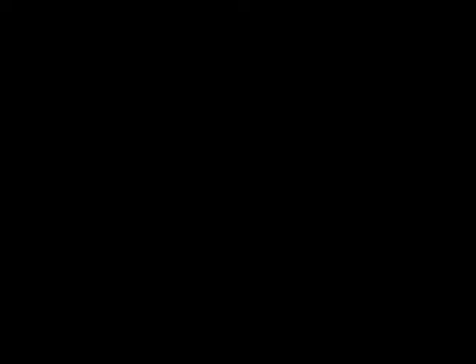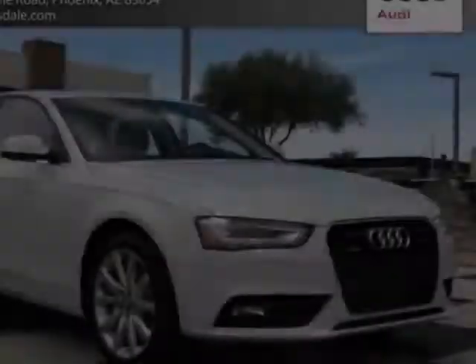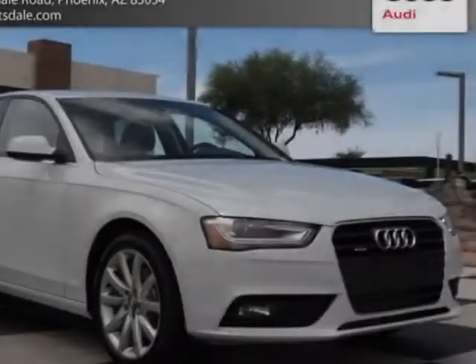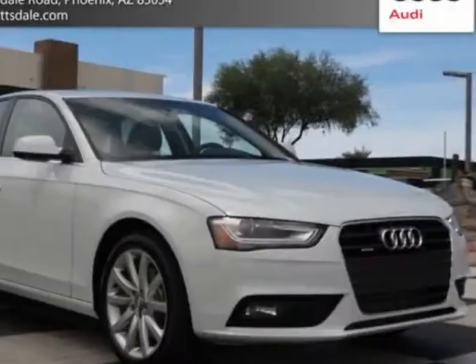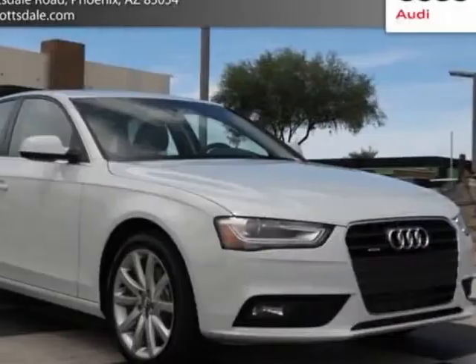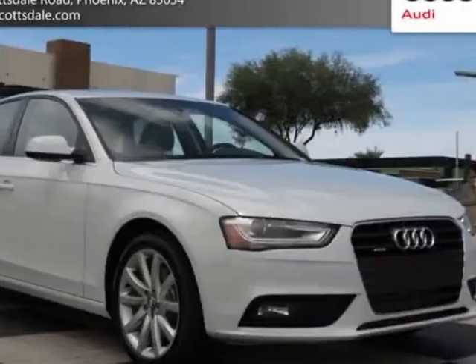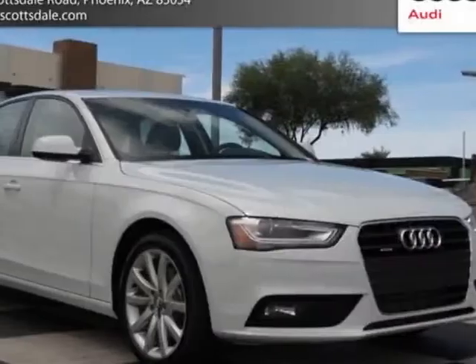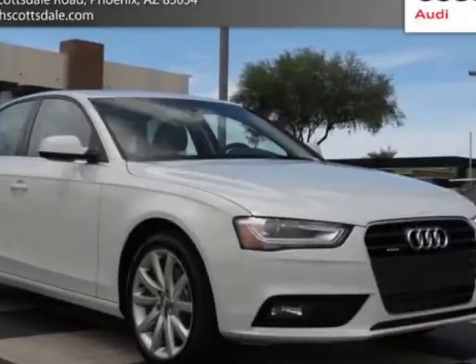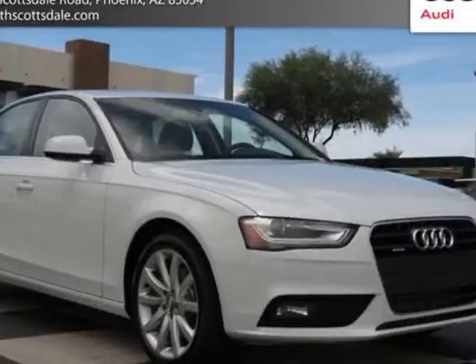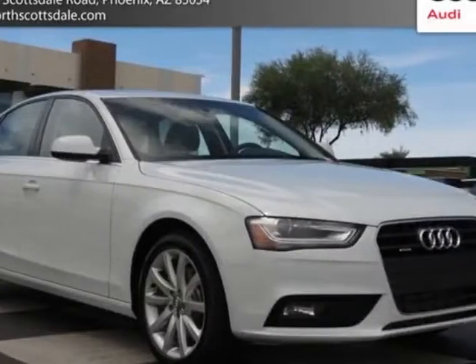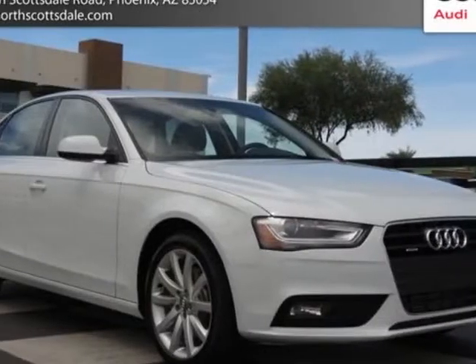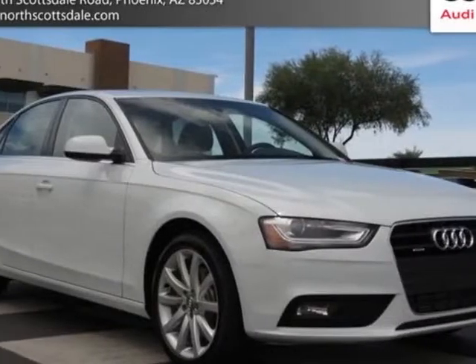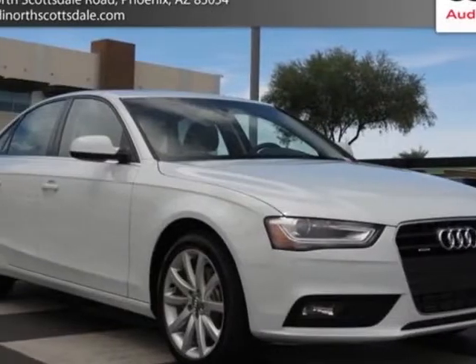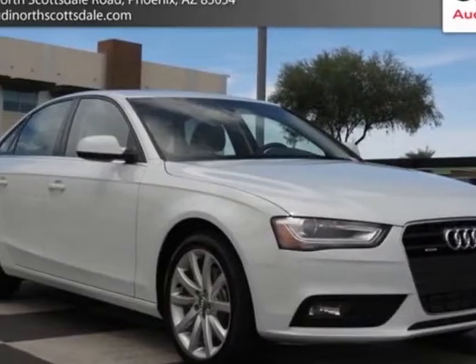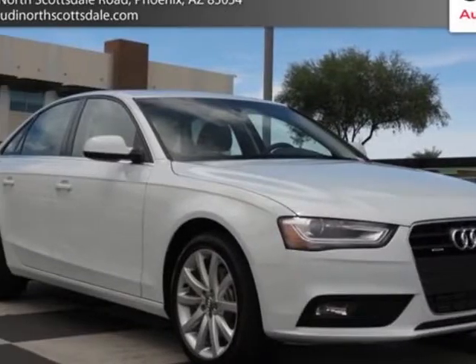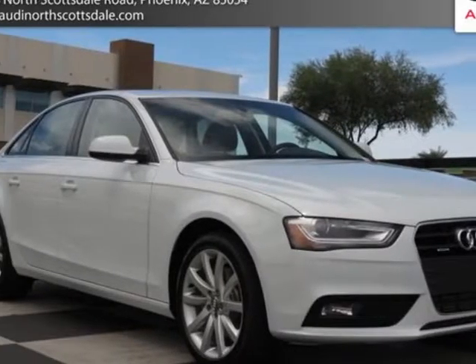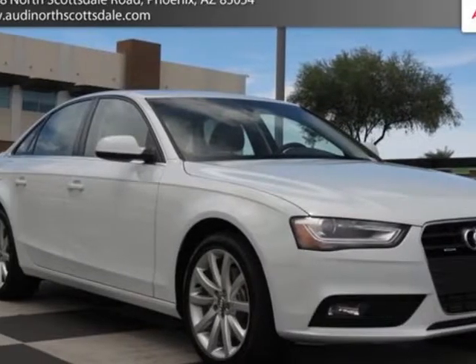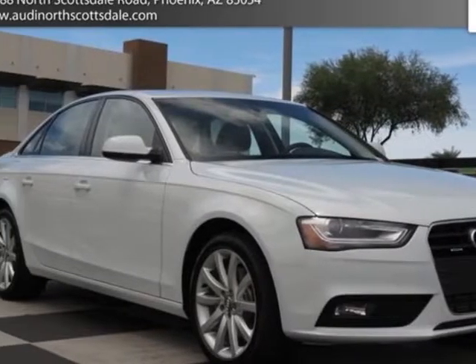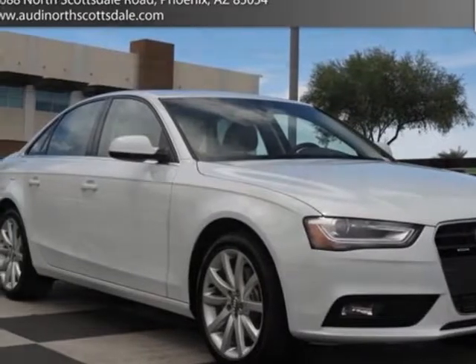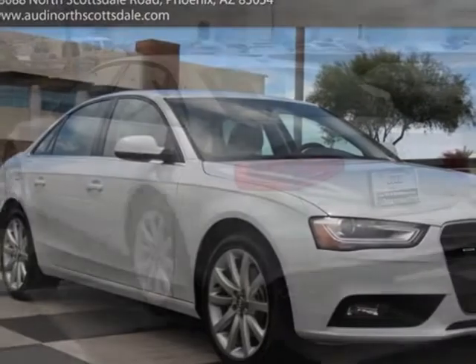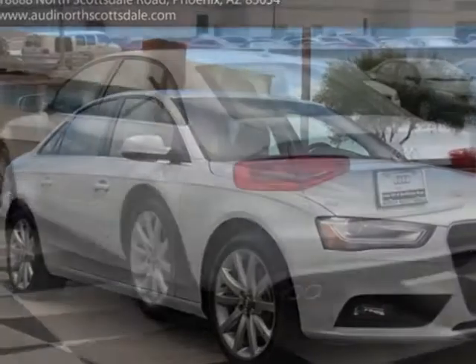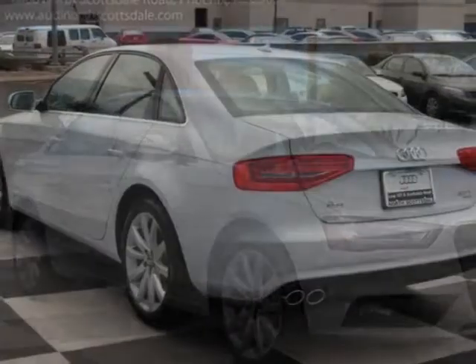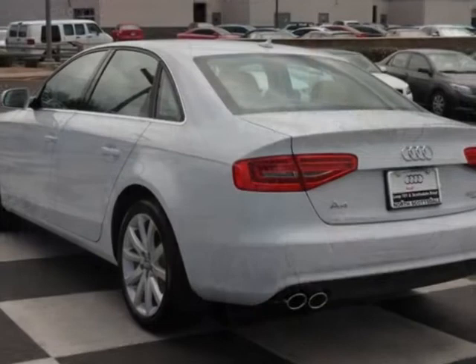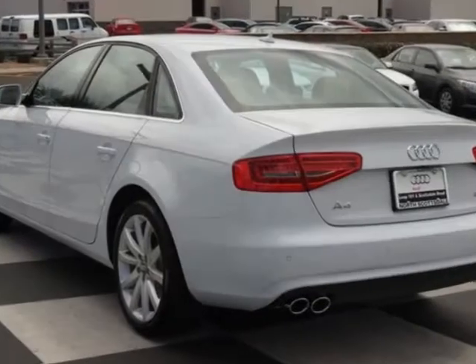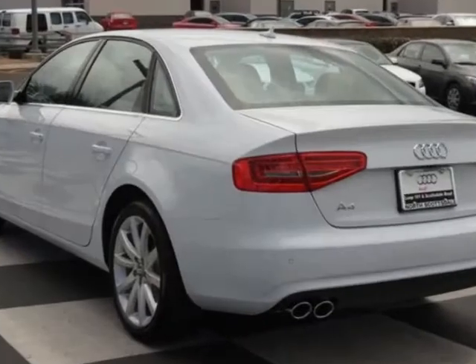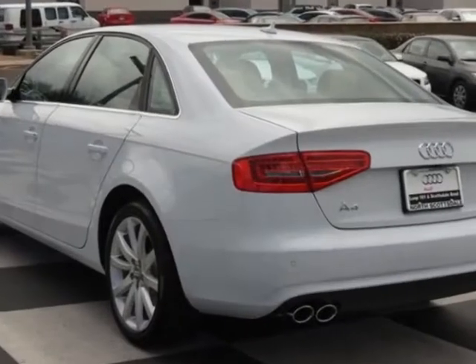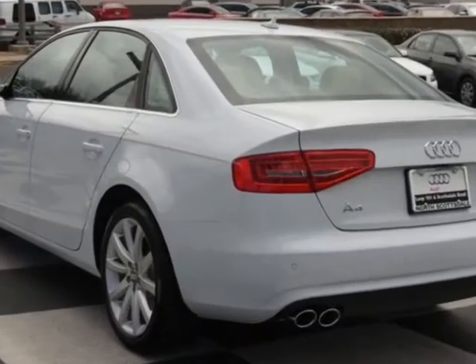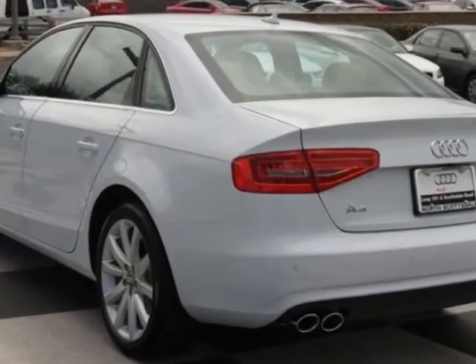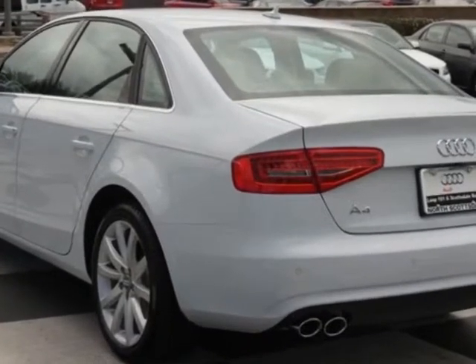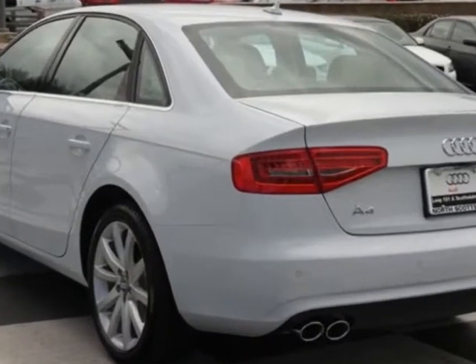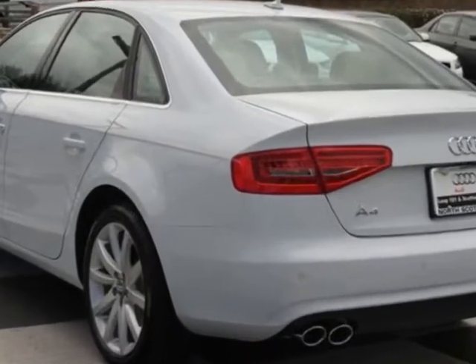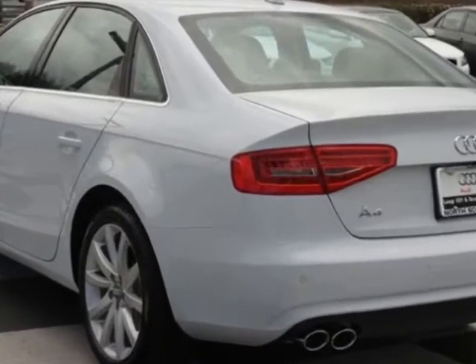Come take a look at this new 2013 Audi A4. For your protection, this vehicle has a full factory warranty.